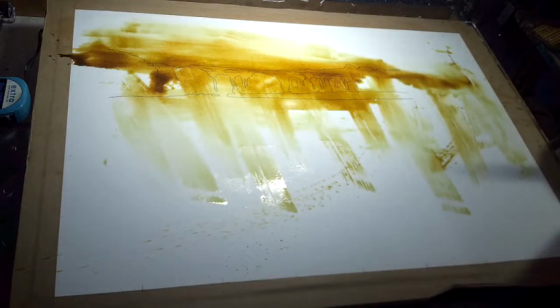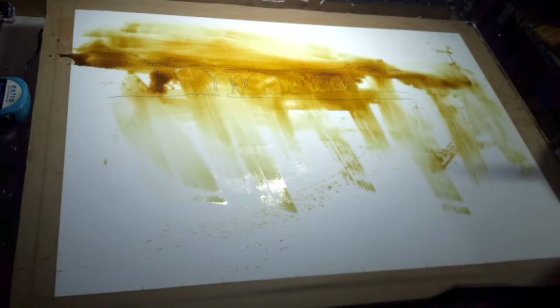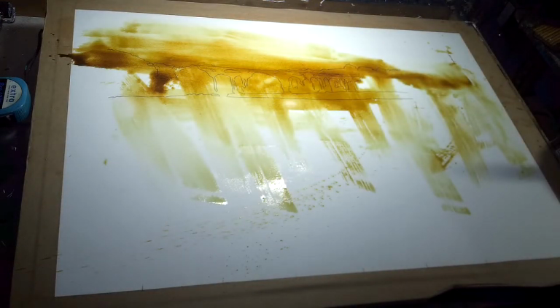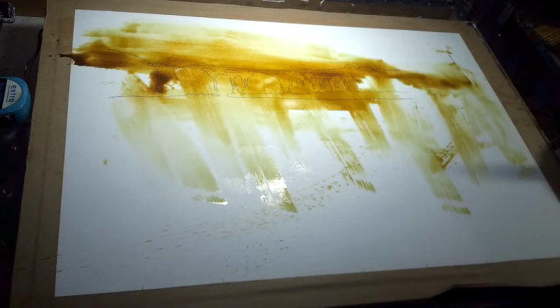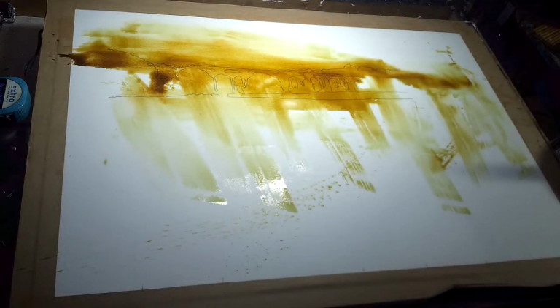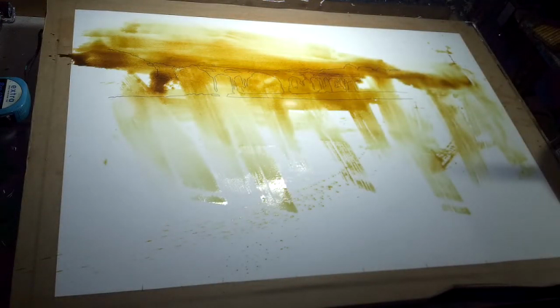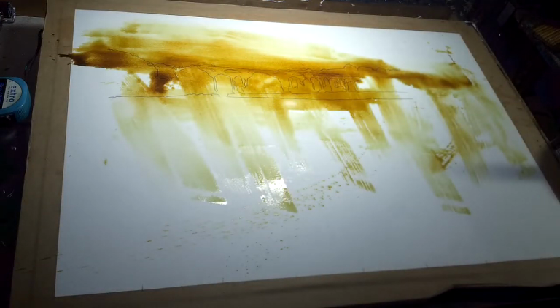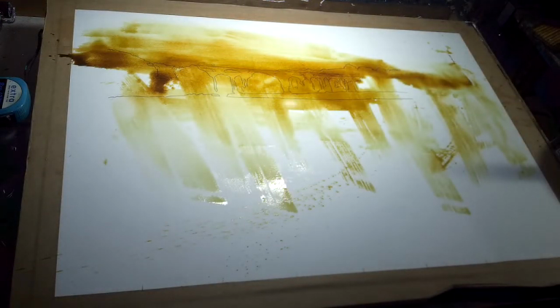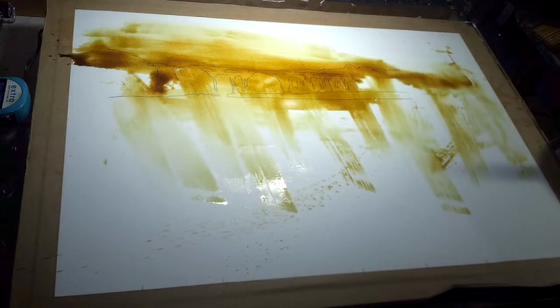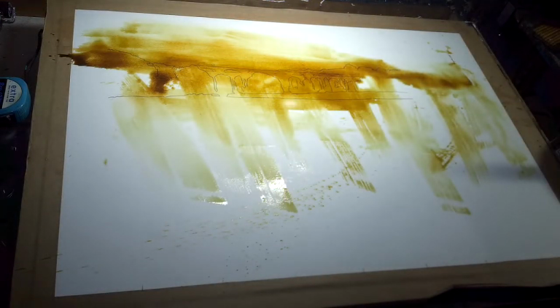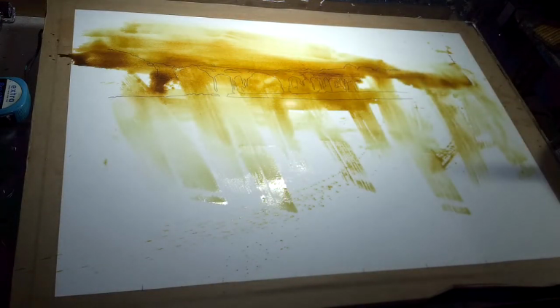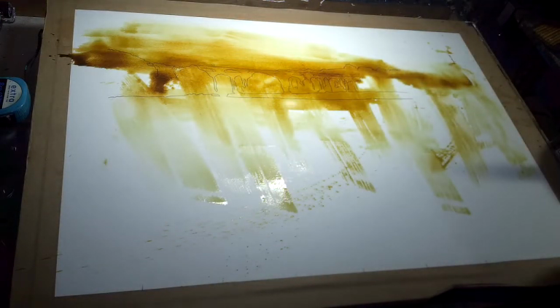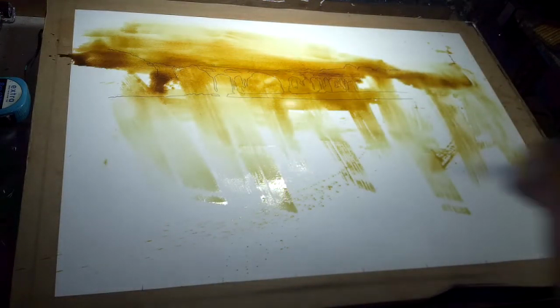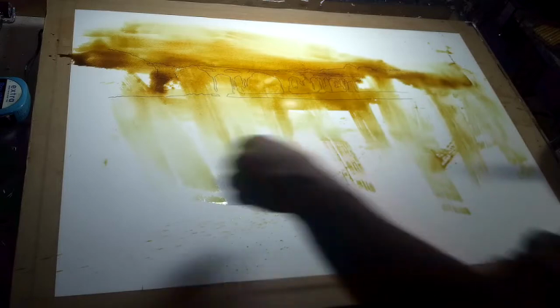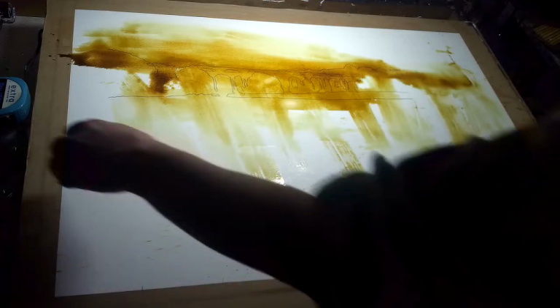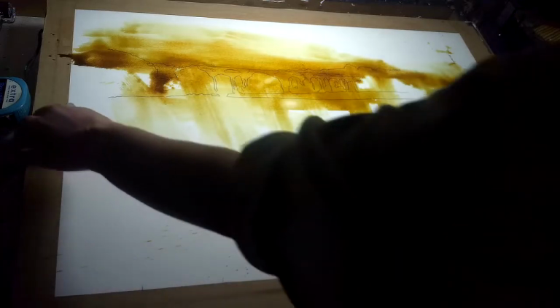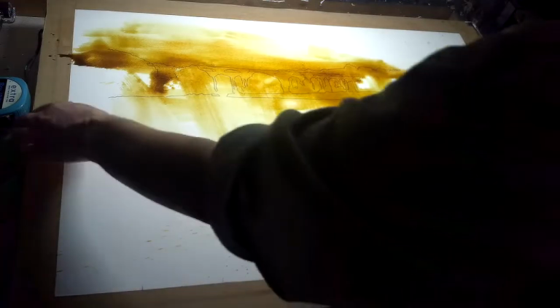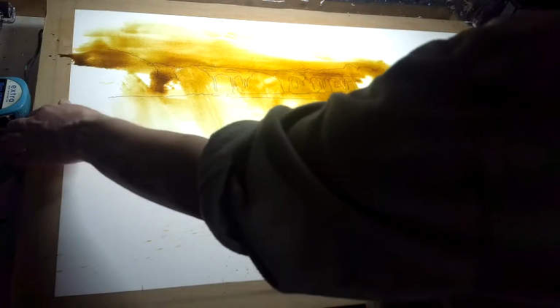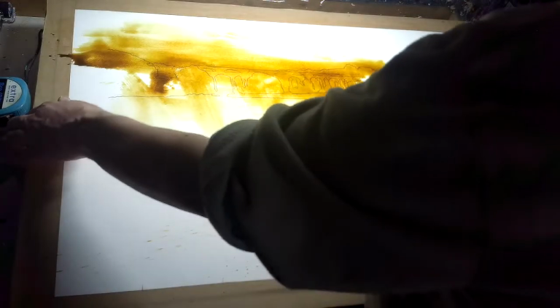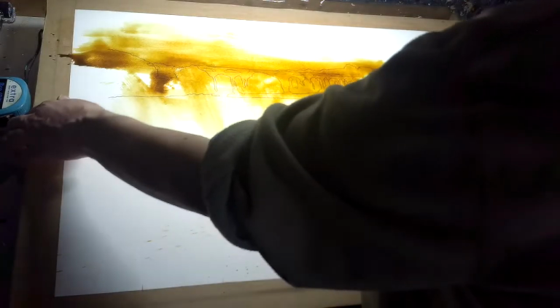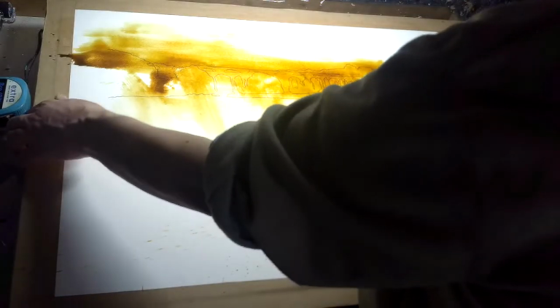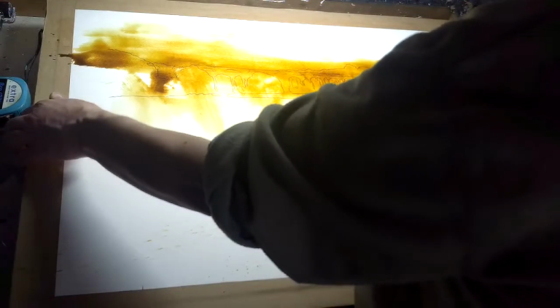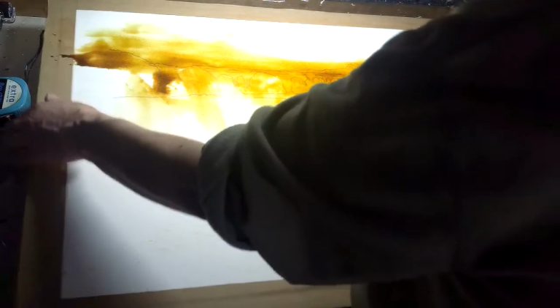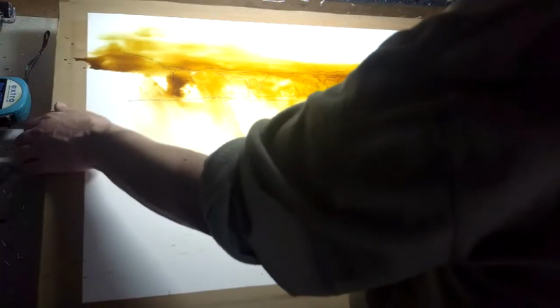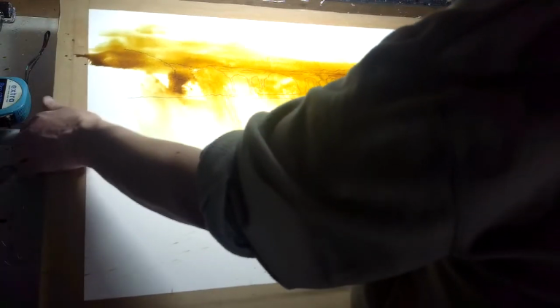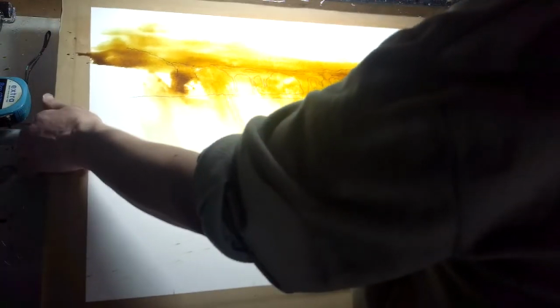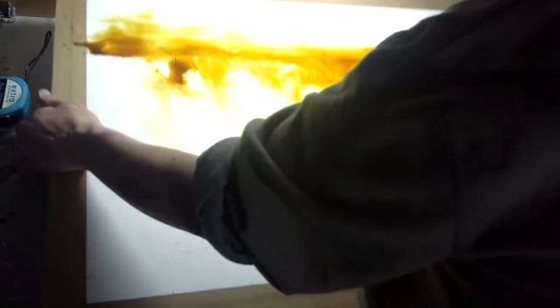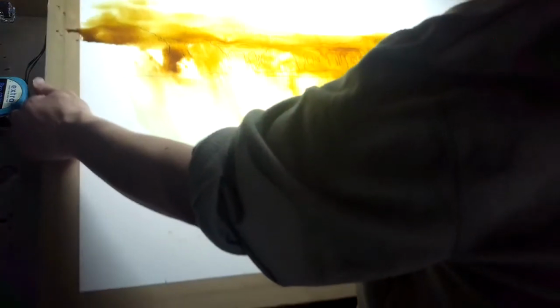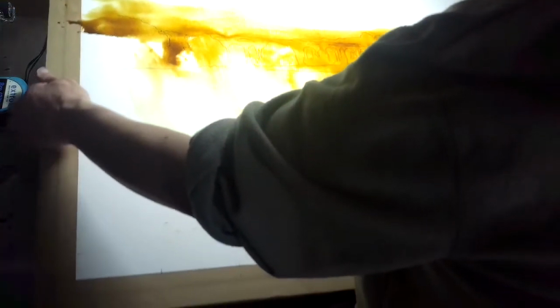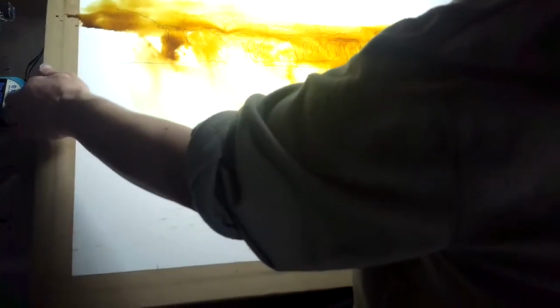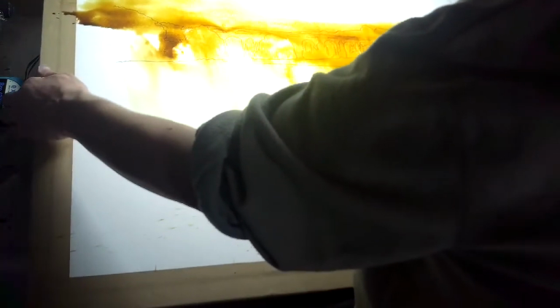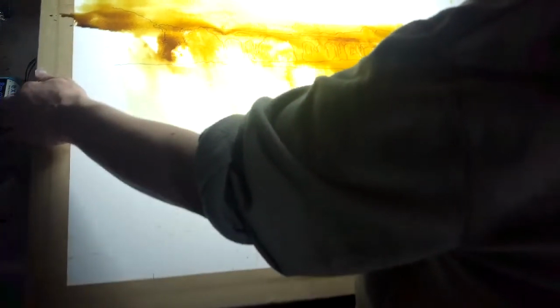So I'll put a bit of light on that. On its drawing.